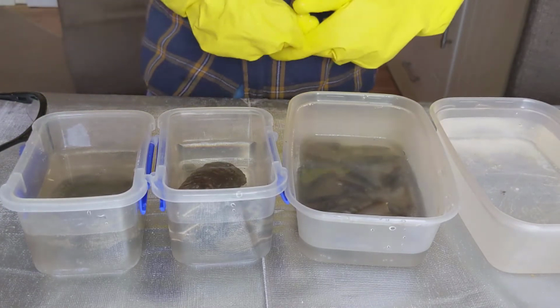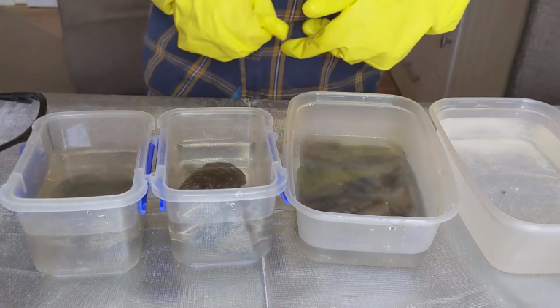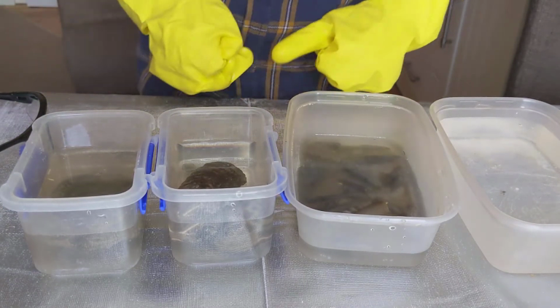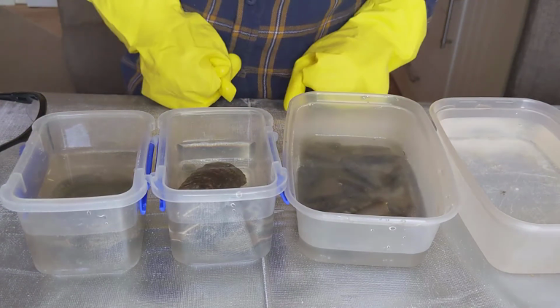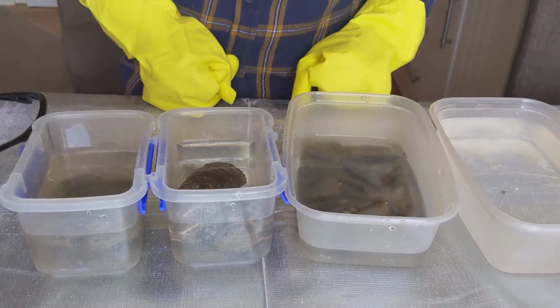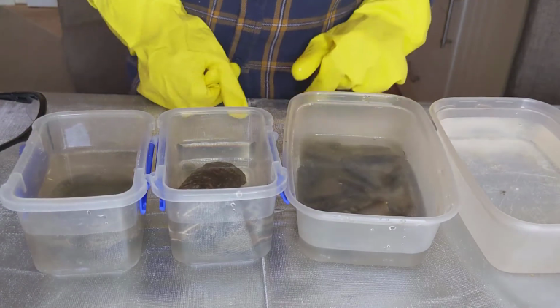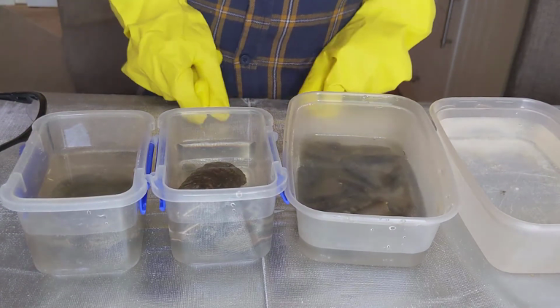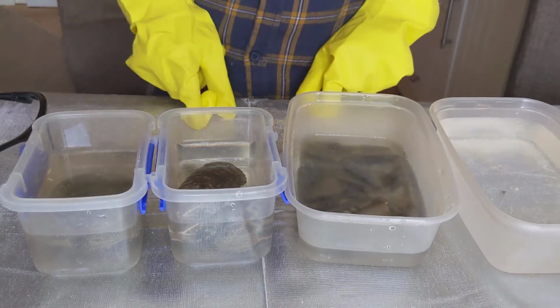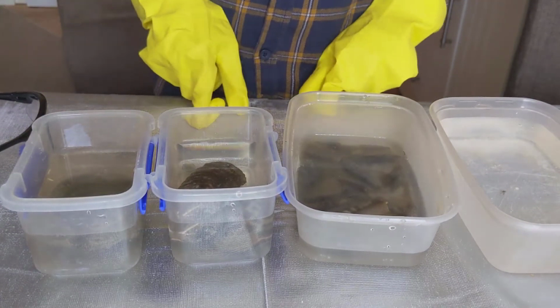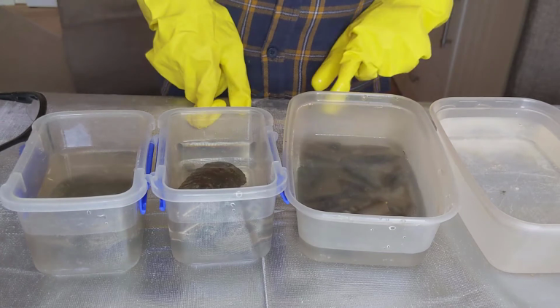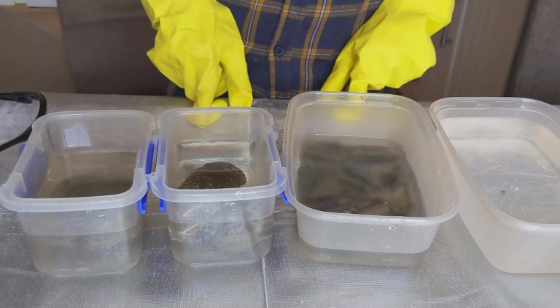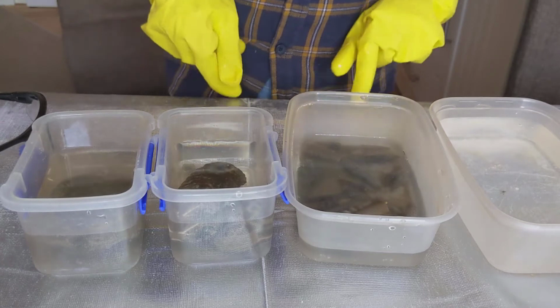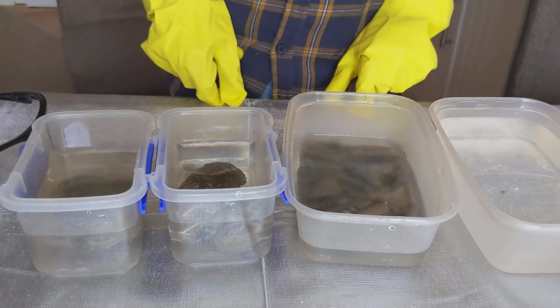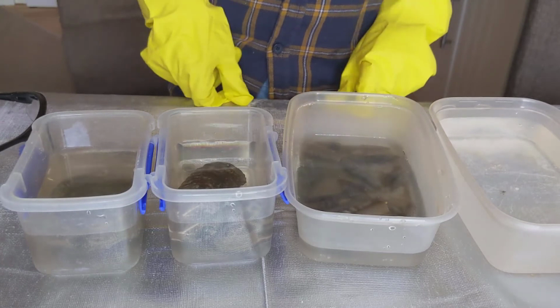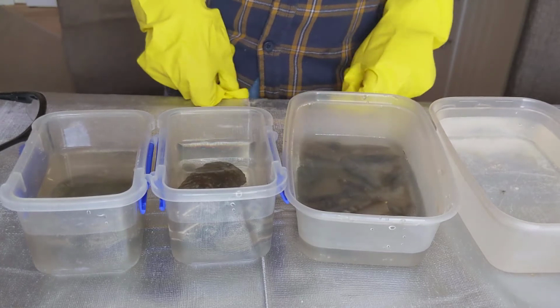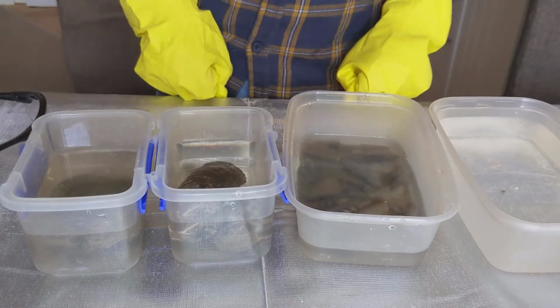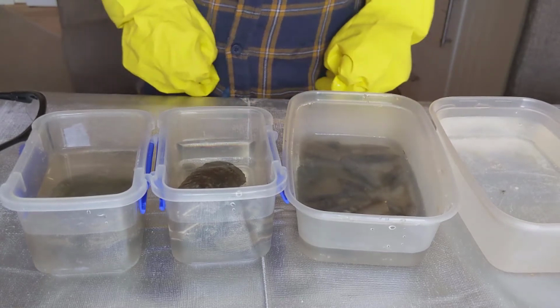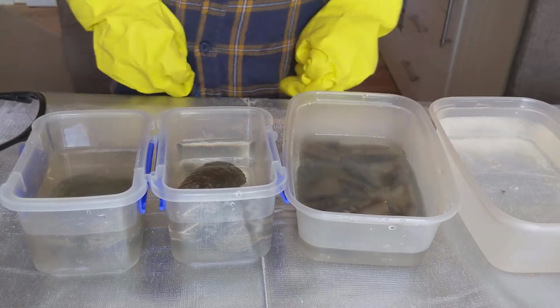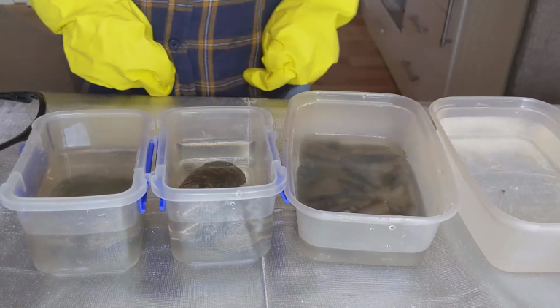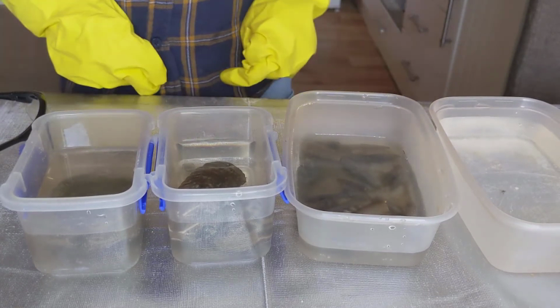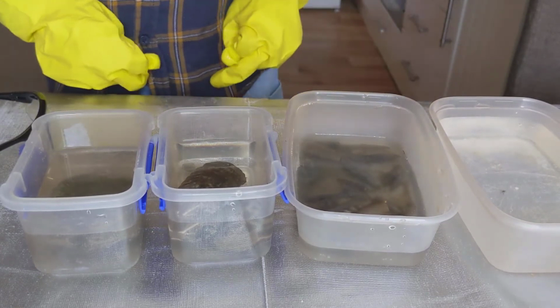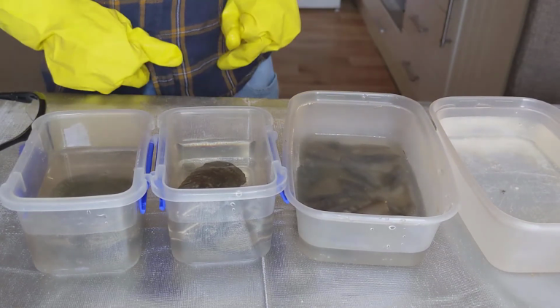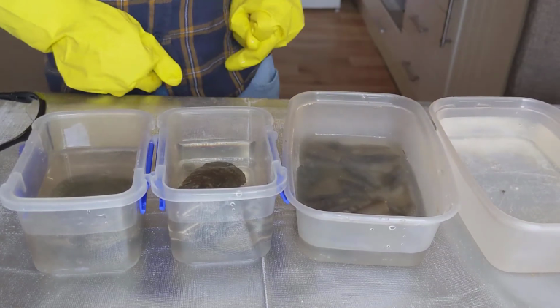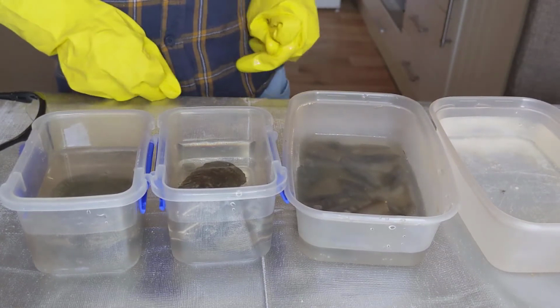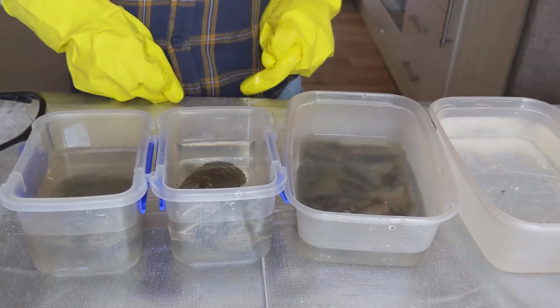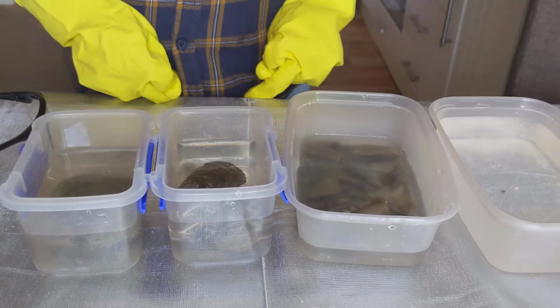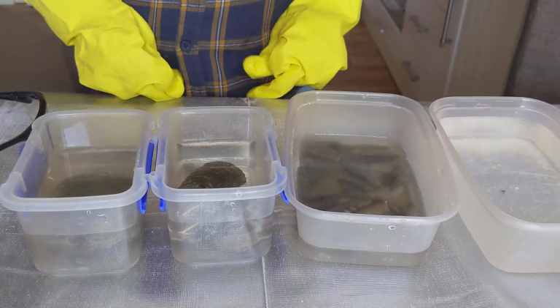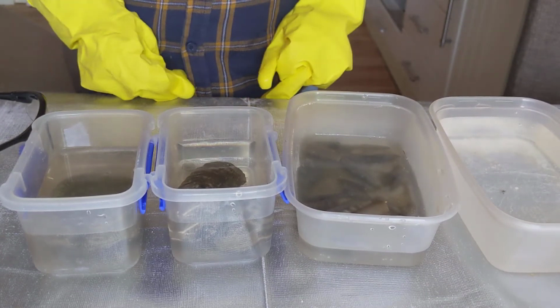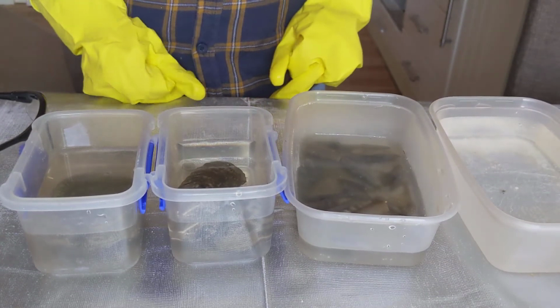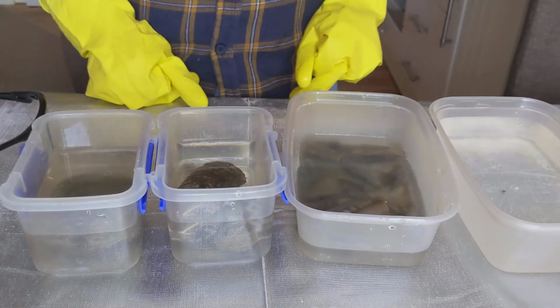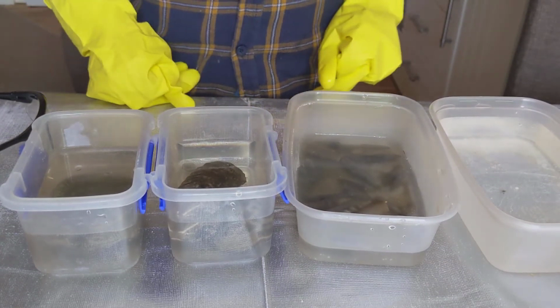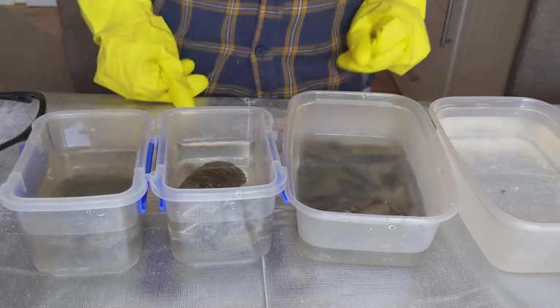We are going to leave these here for one hour and then we will see how they have done.